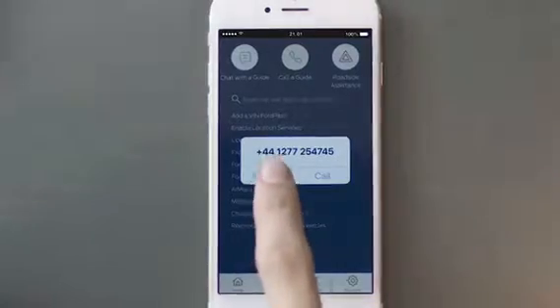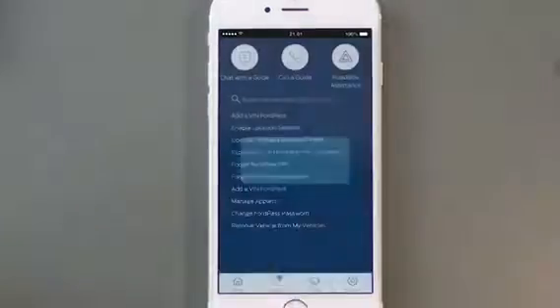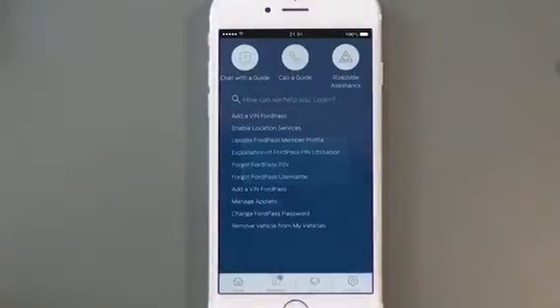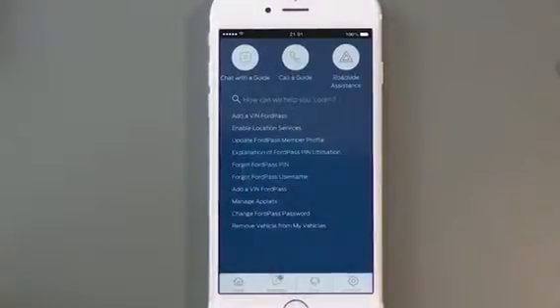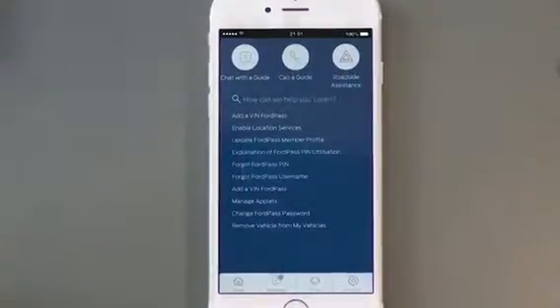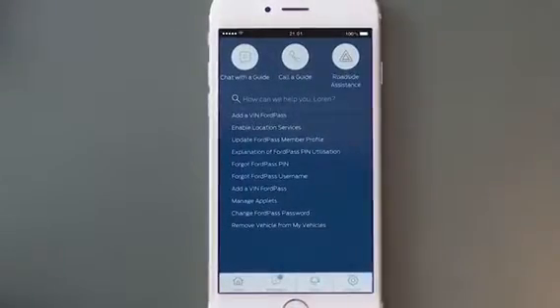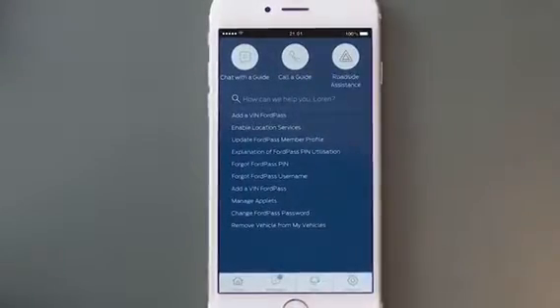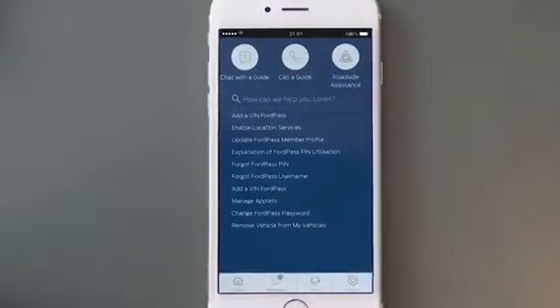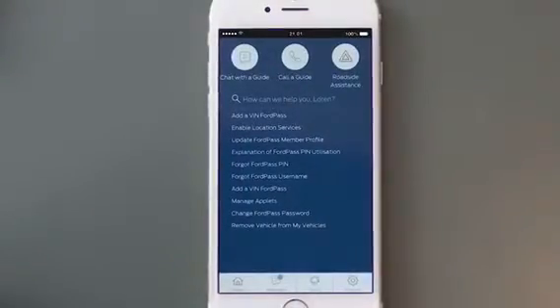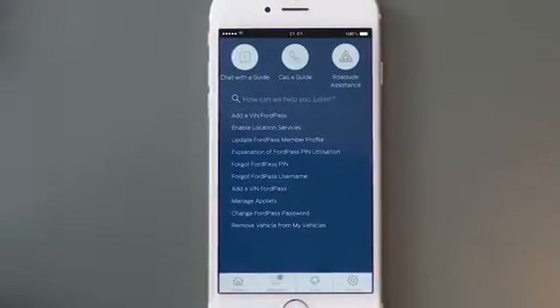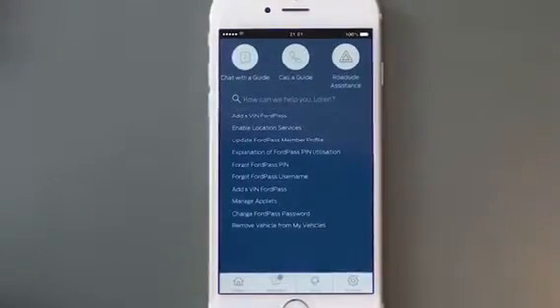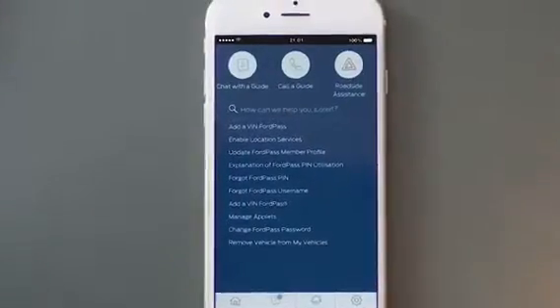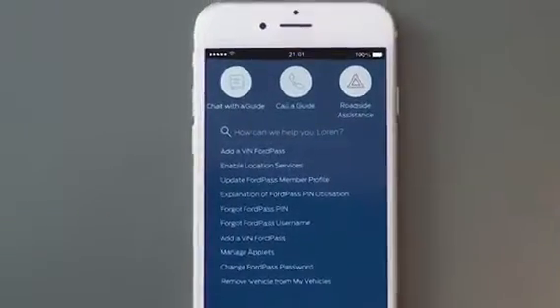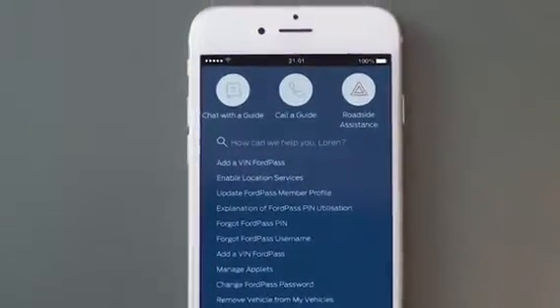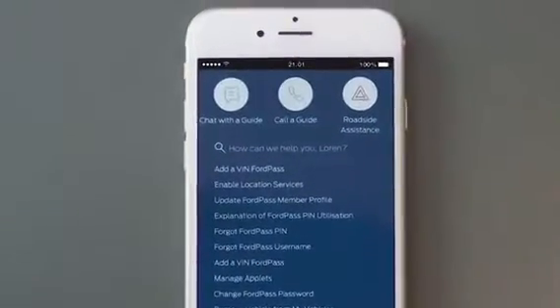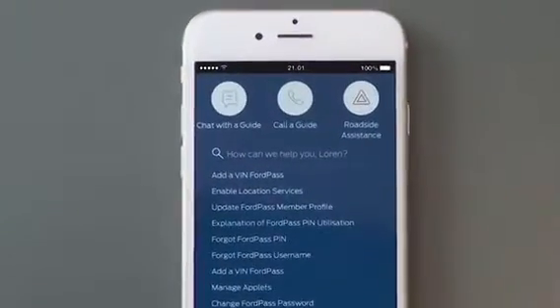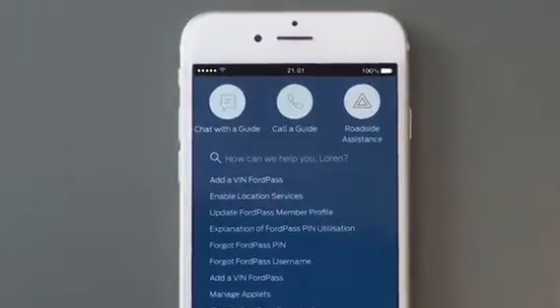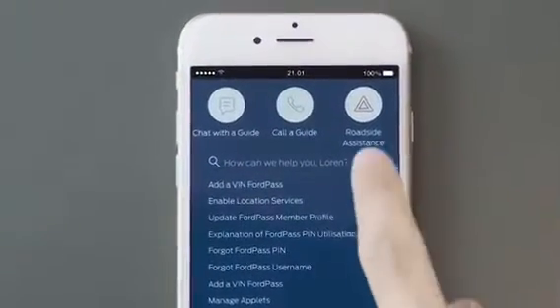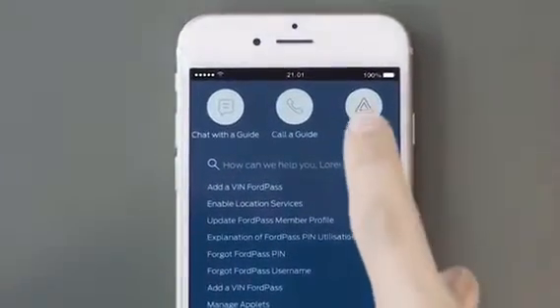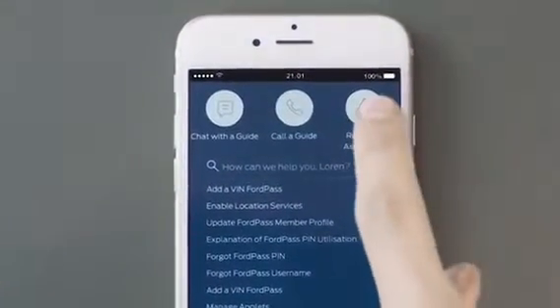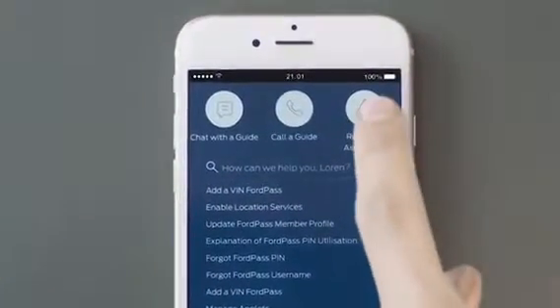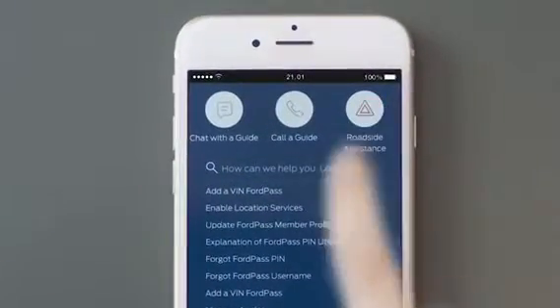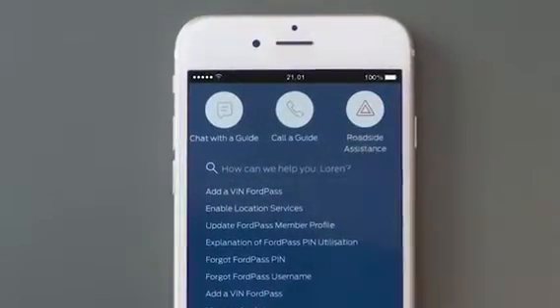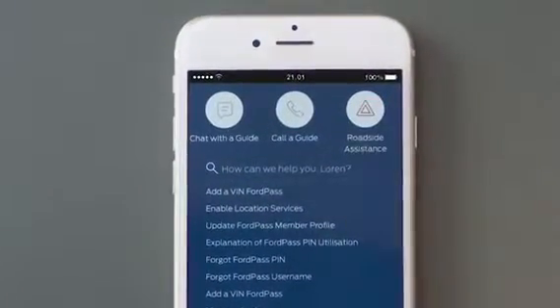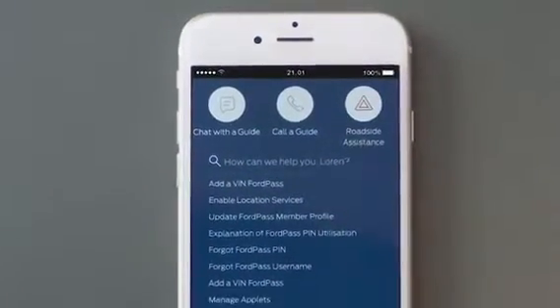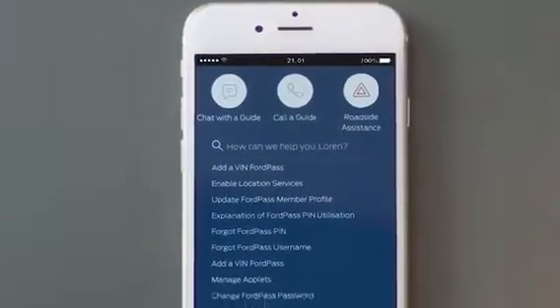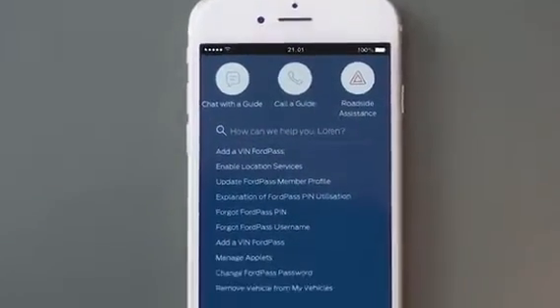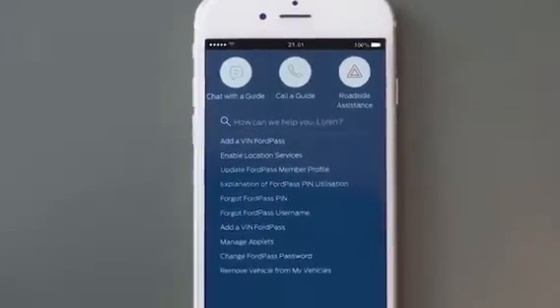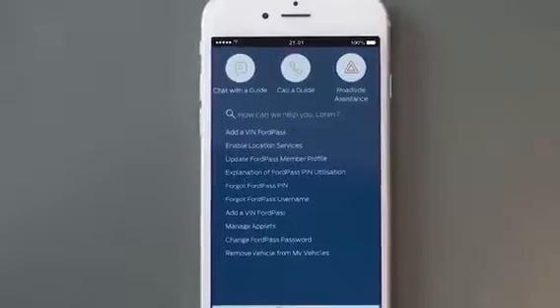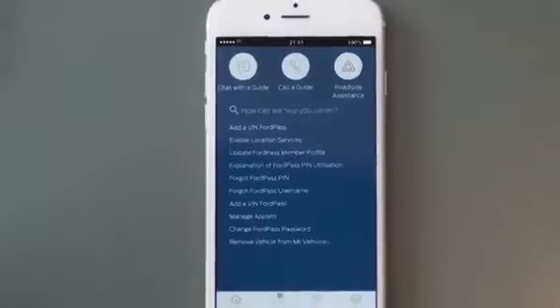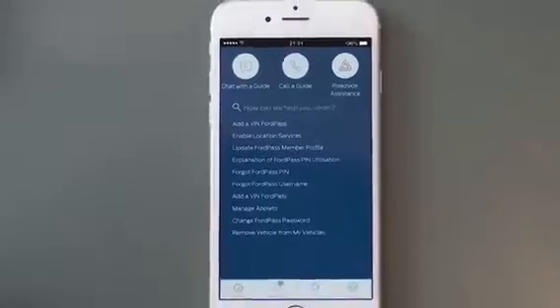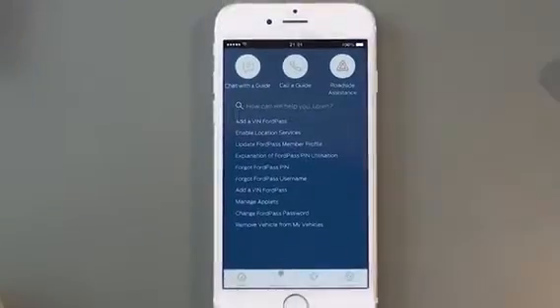What's more, if you have Ford Roadside Assistance, you can access it with a tap of the app.